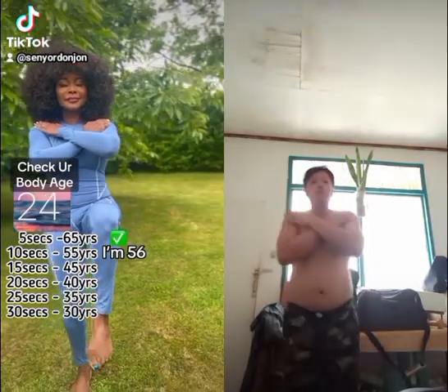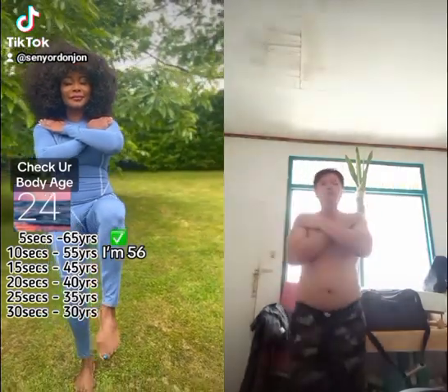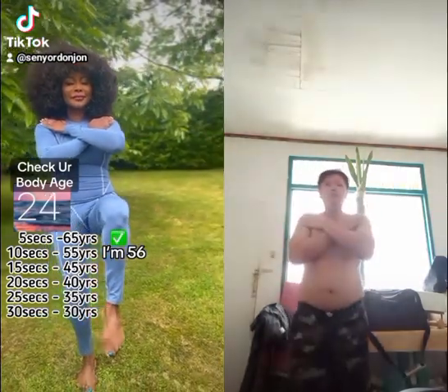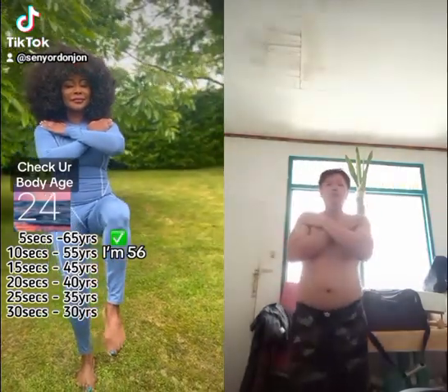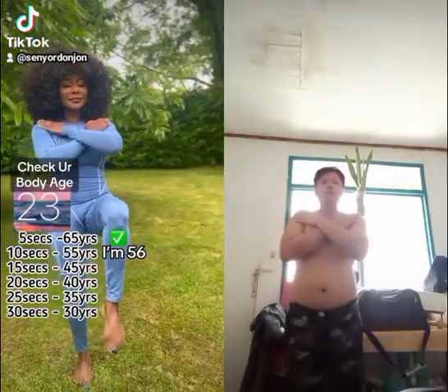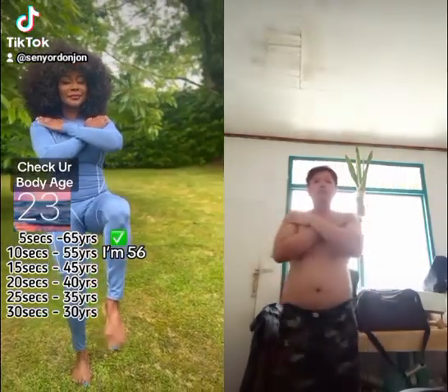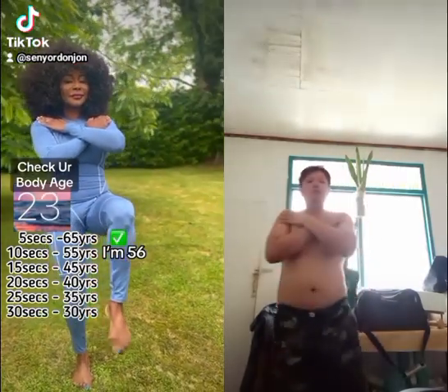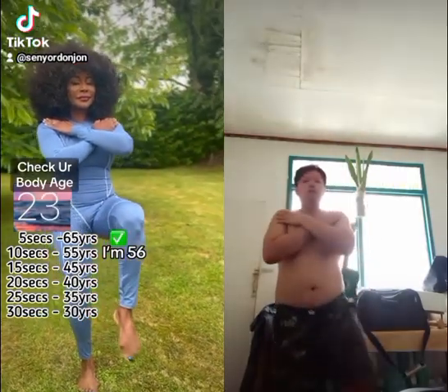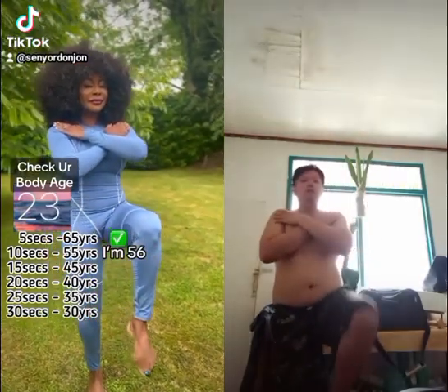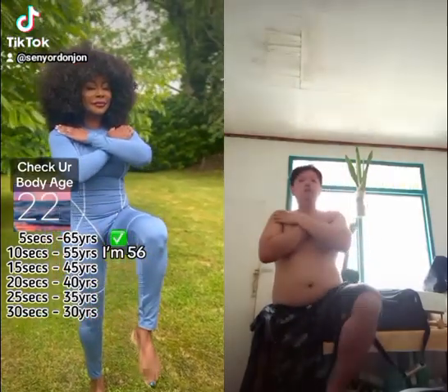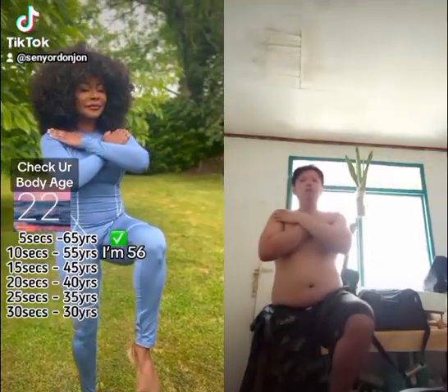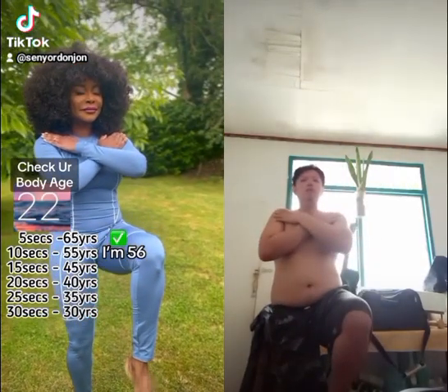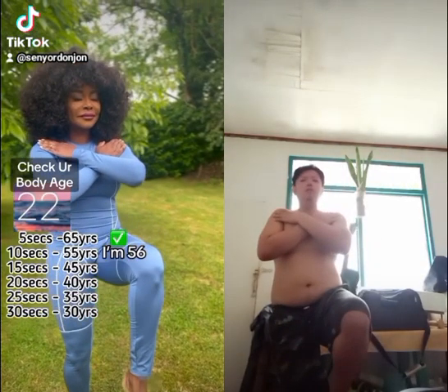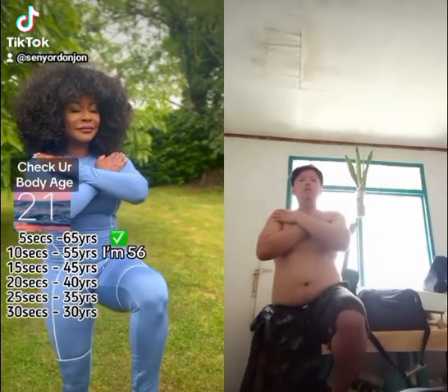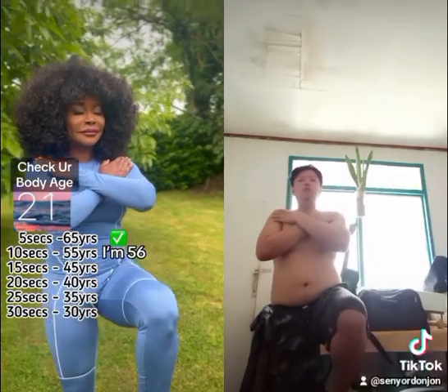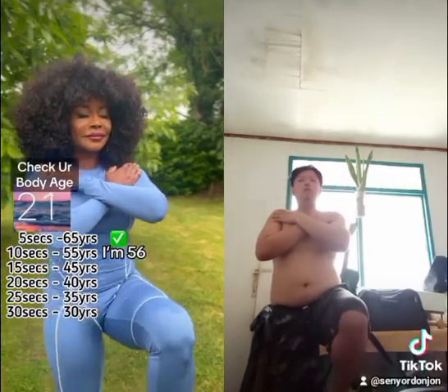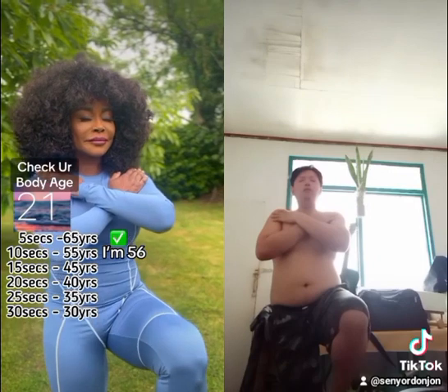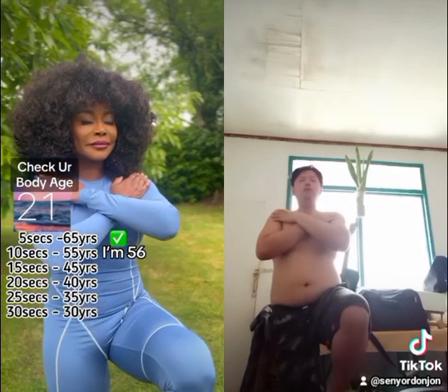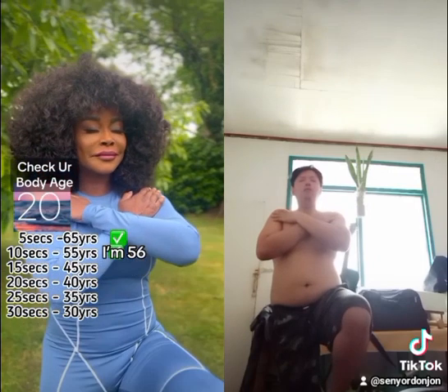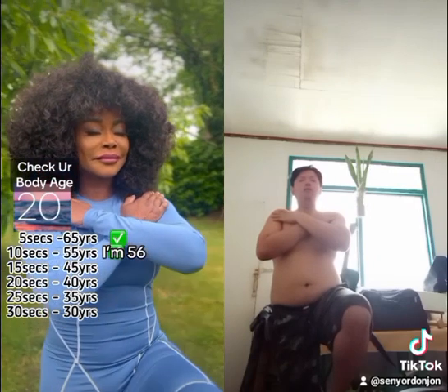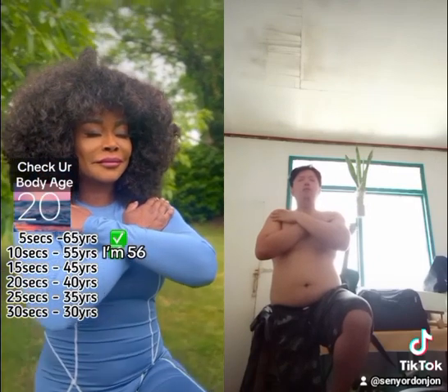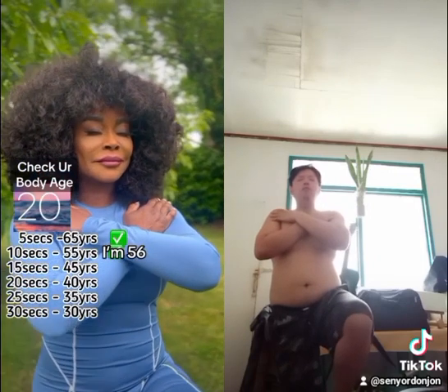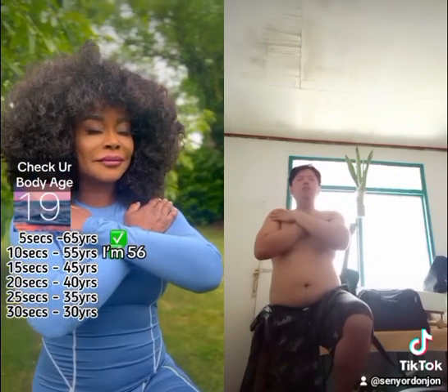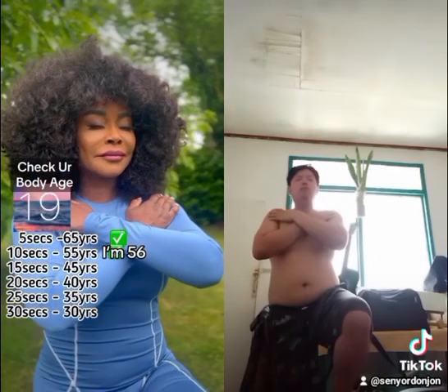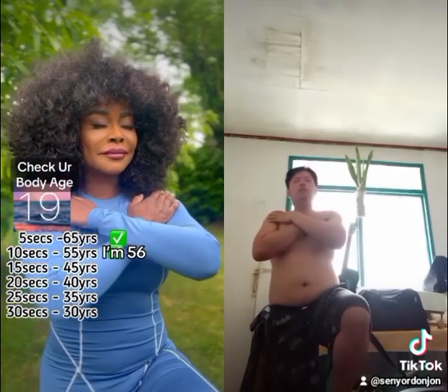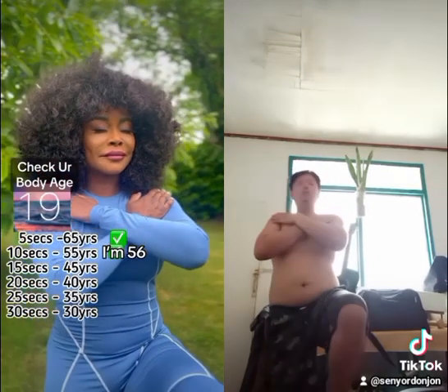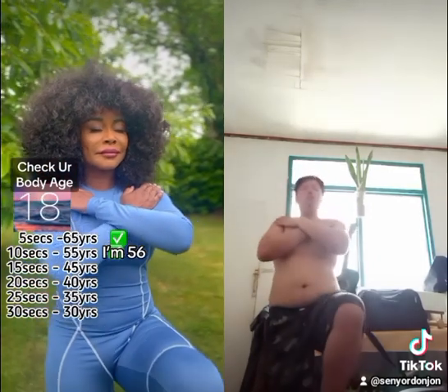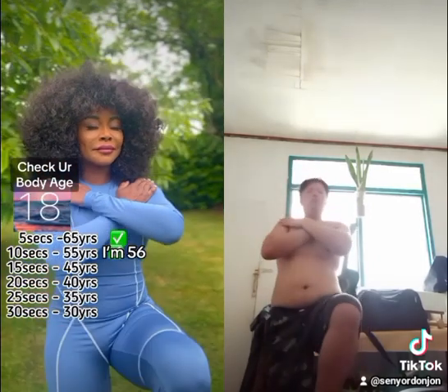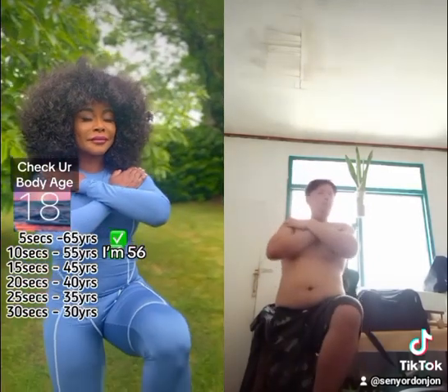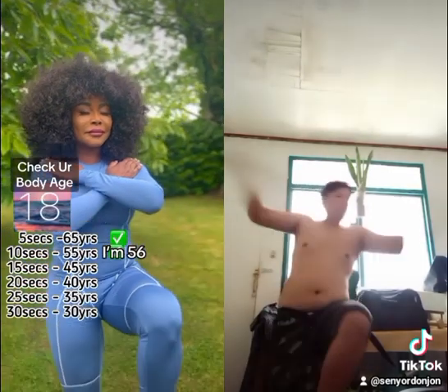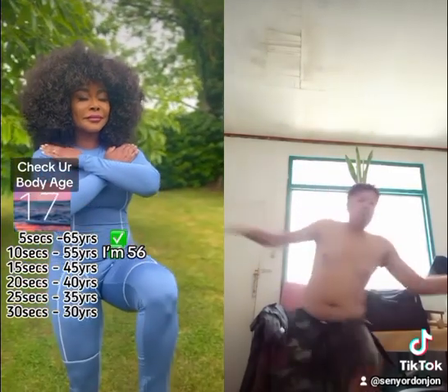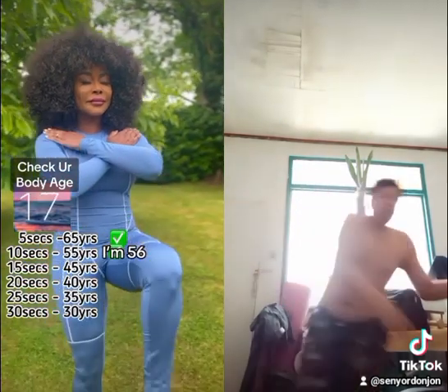However many seconds you can hold it for is how old your body is. Check the results and let us know in the comments.